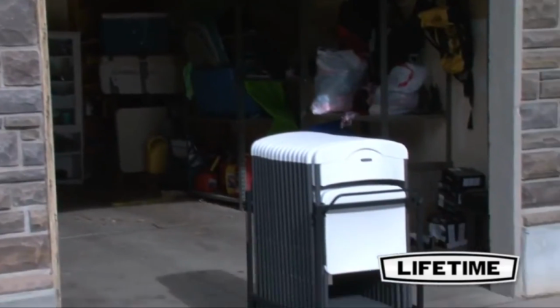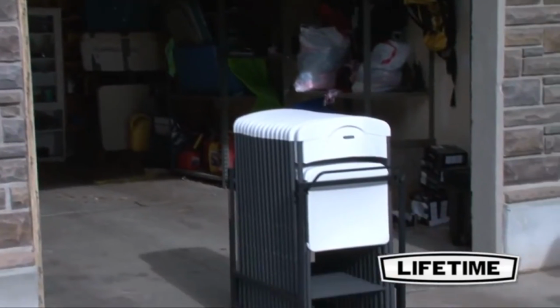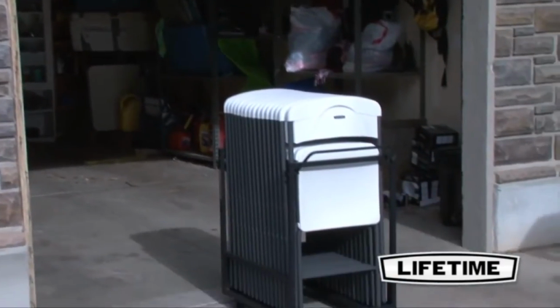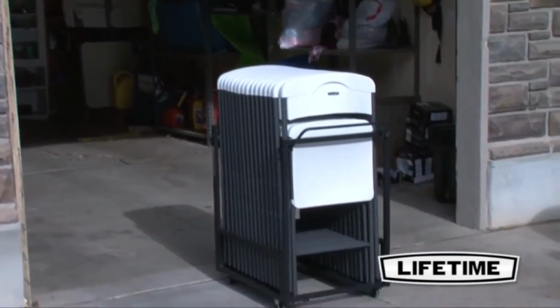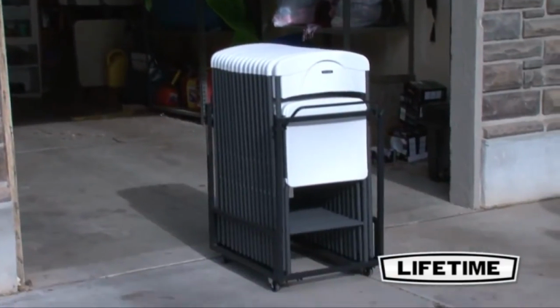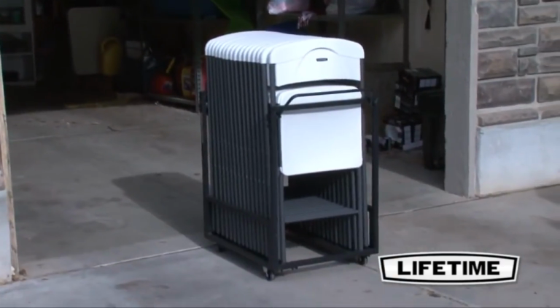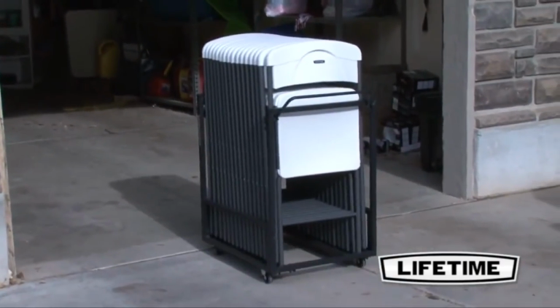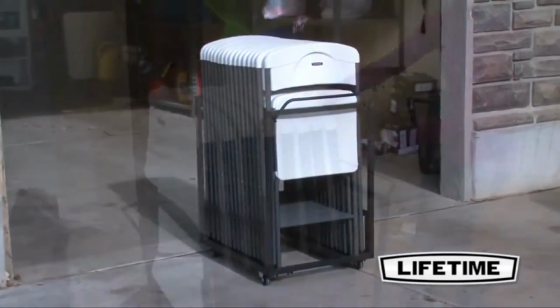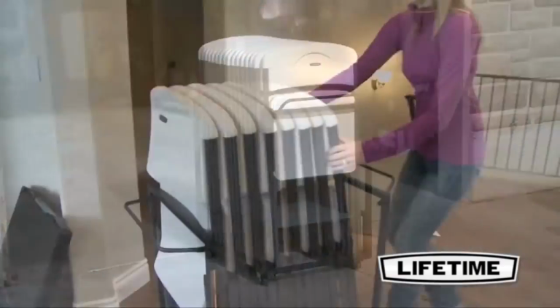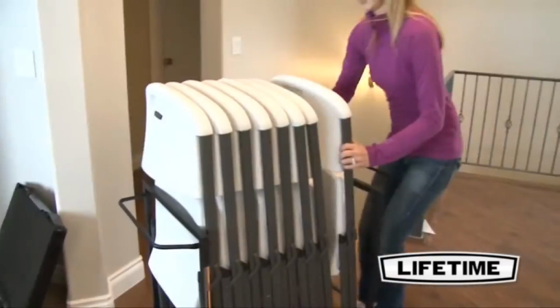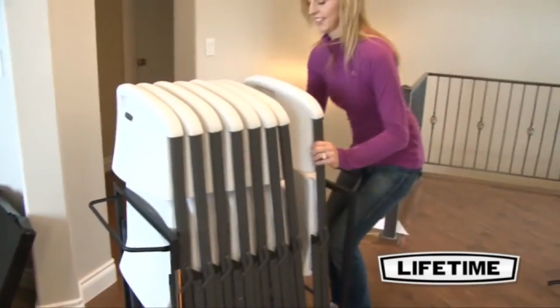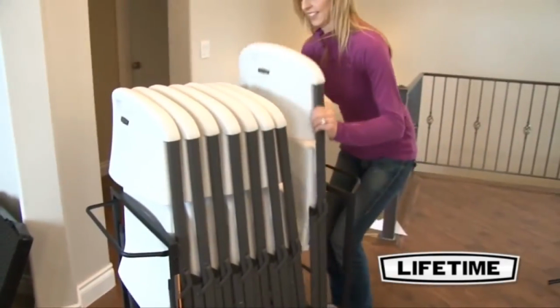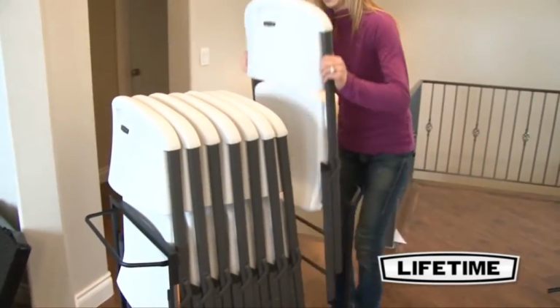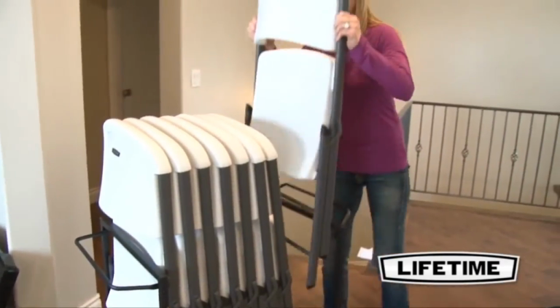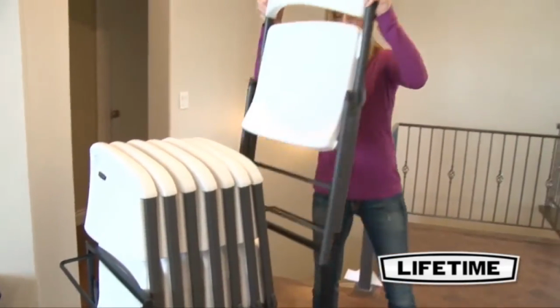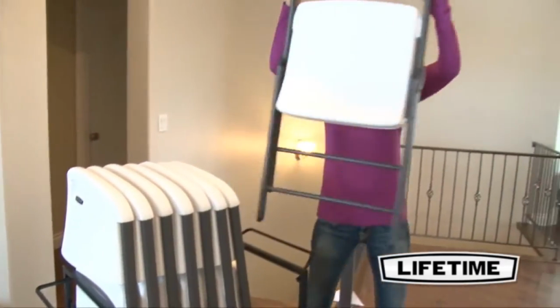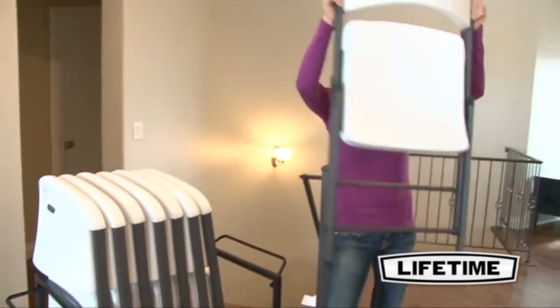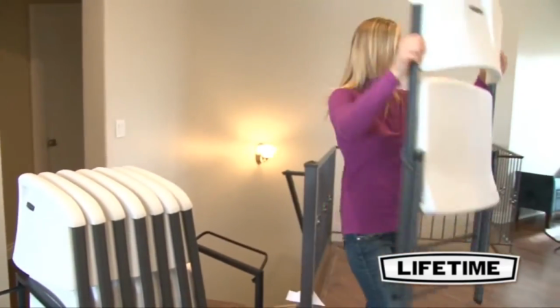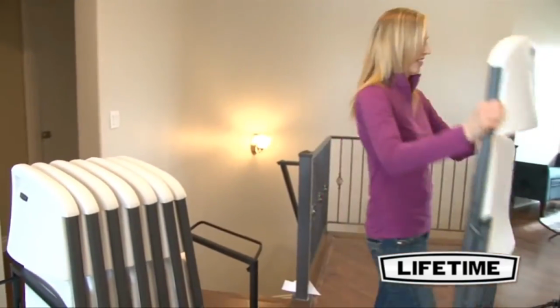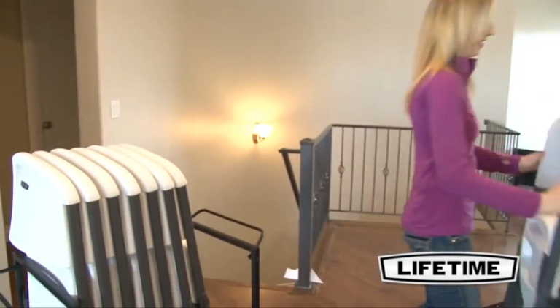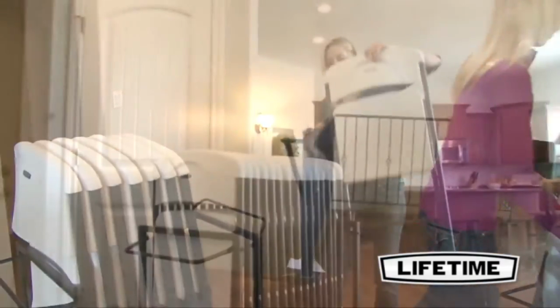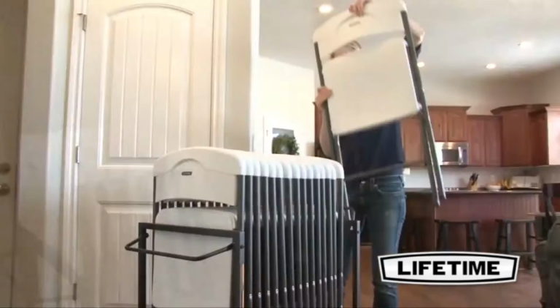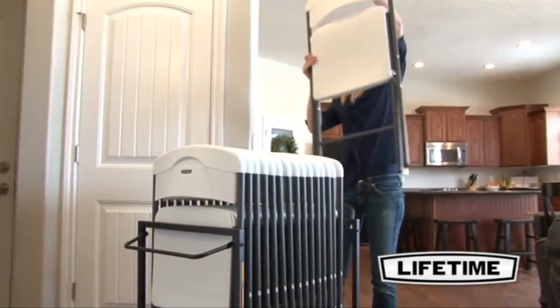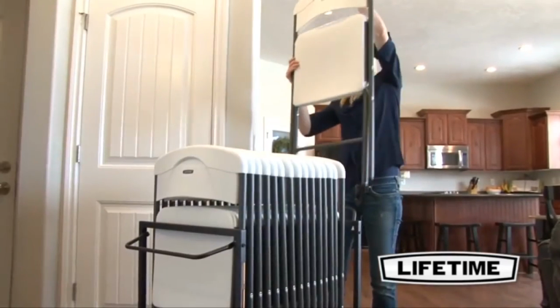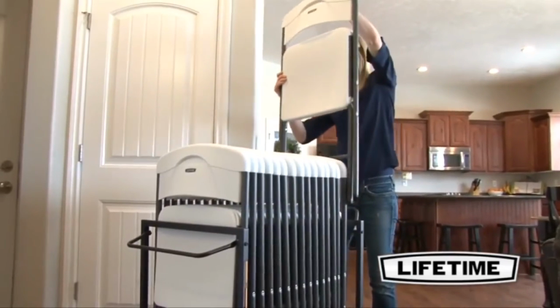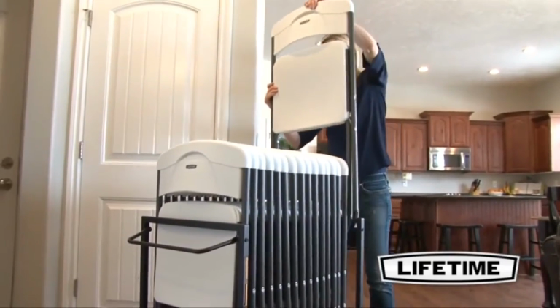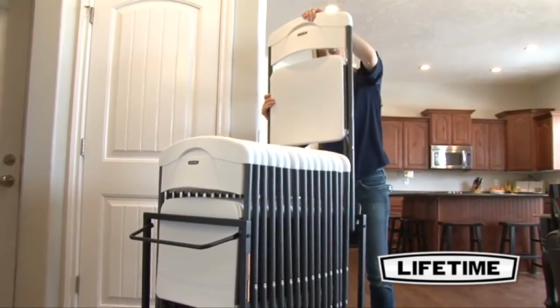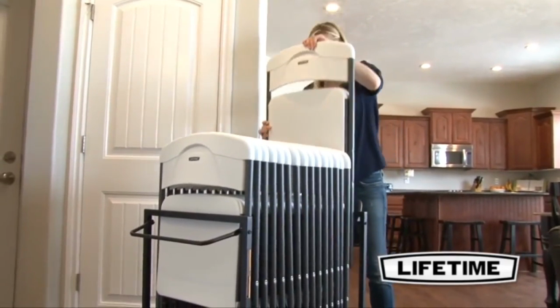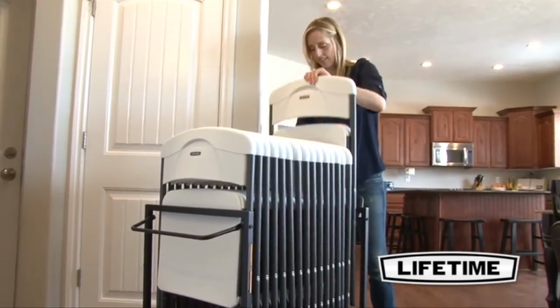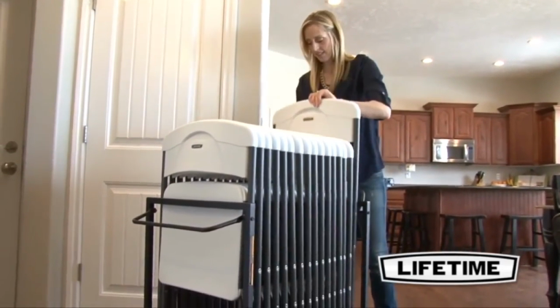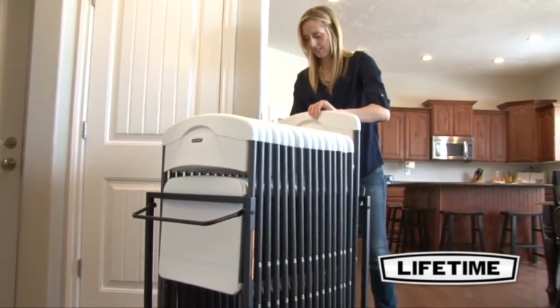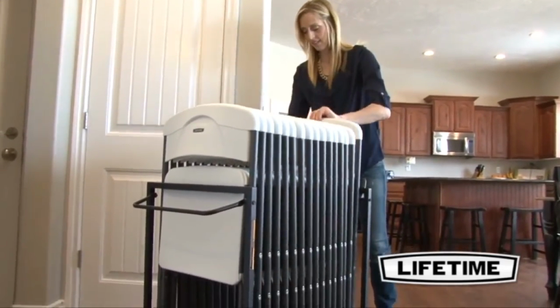The Lifetime chair cart is strong, durable, and holds up to 8 Lifetime commercial grade folding chairs or 16 residential grade folding chairs.